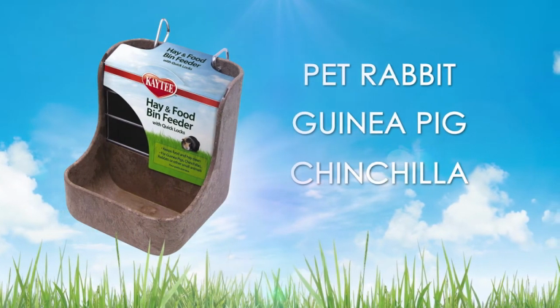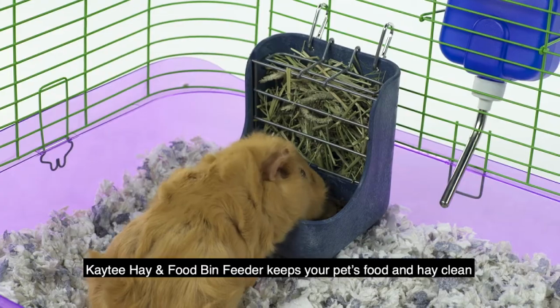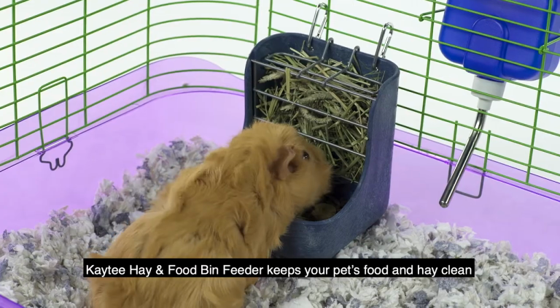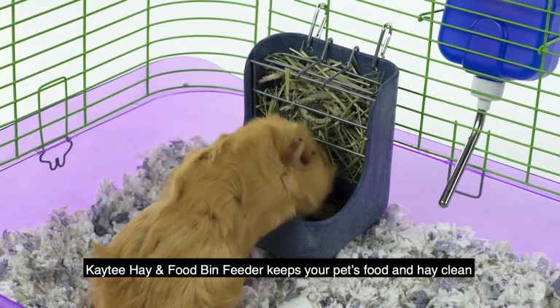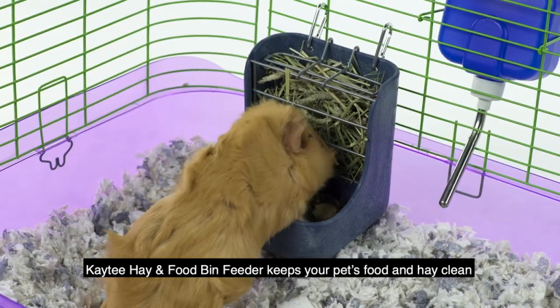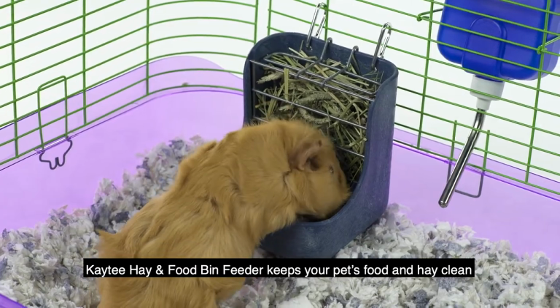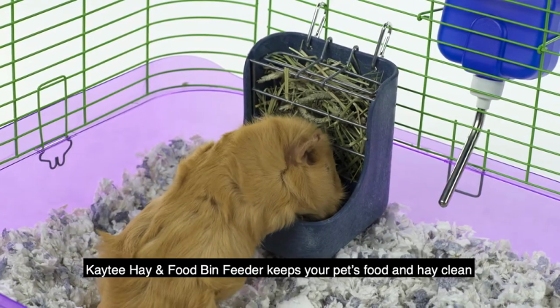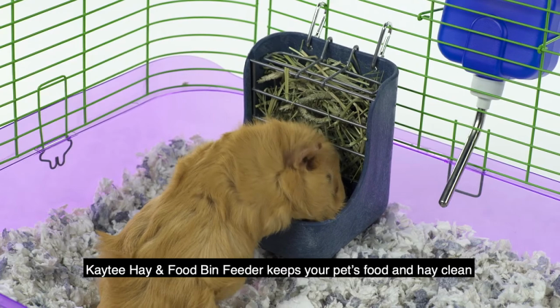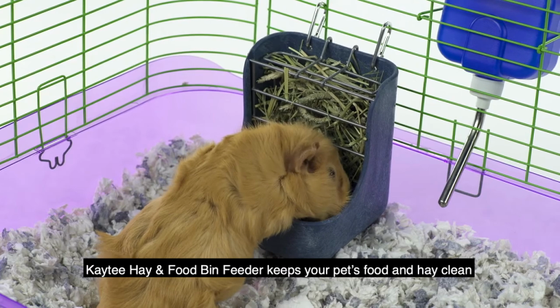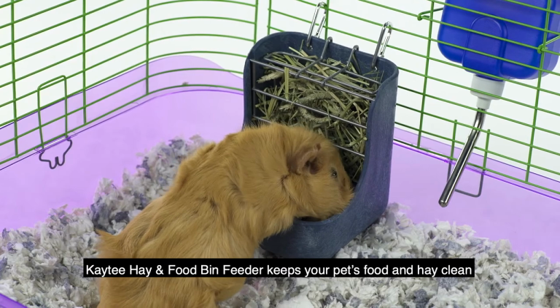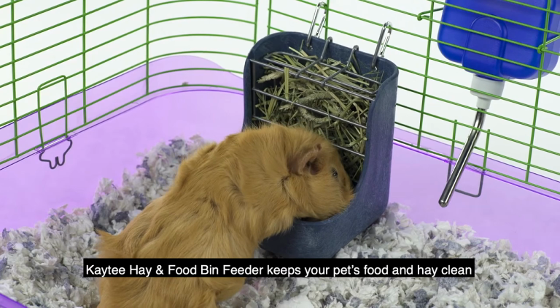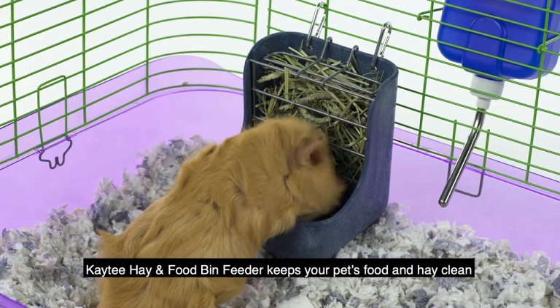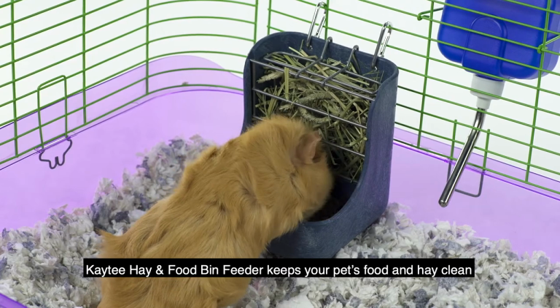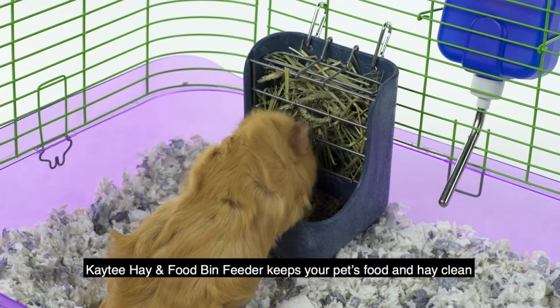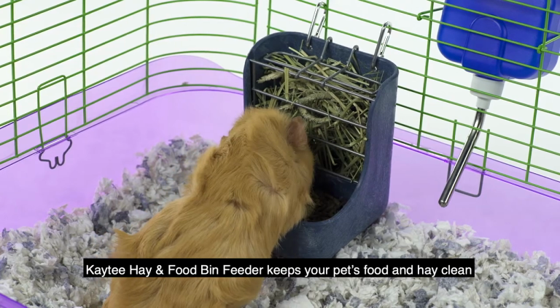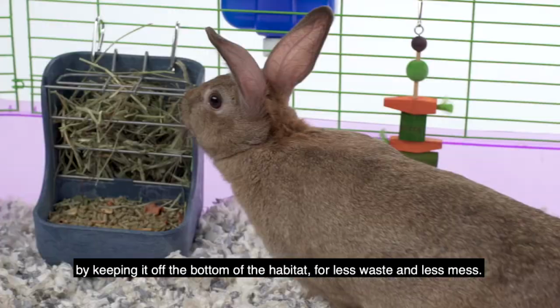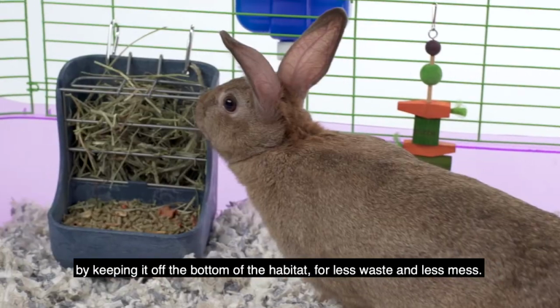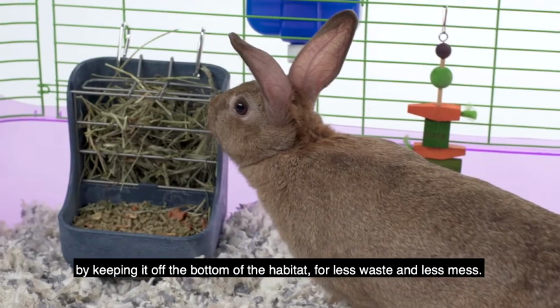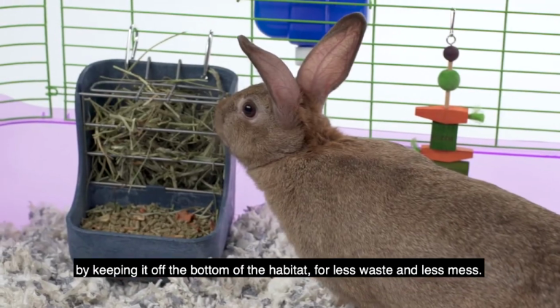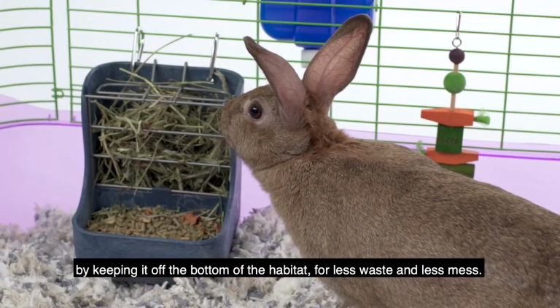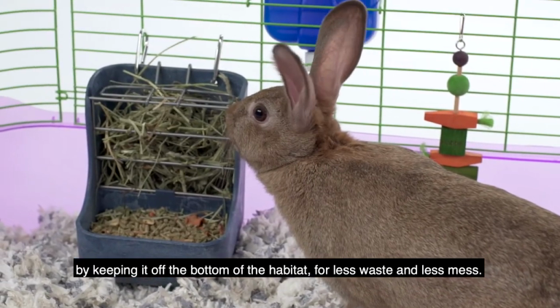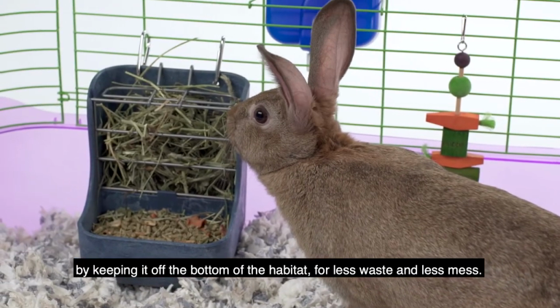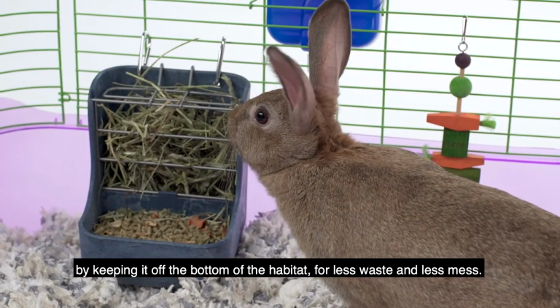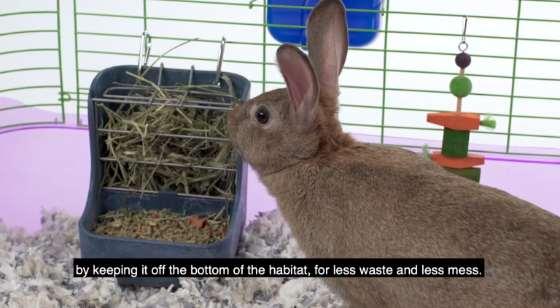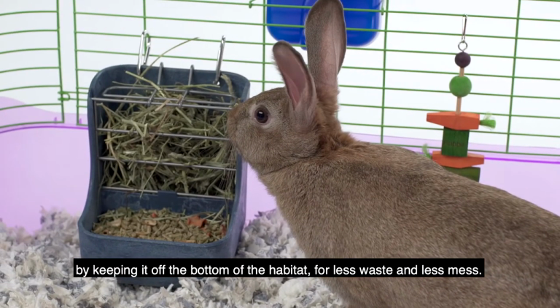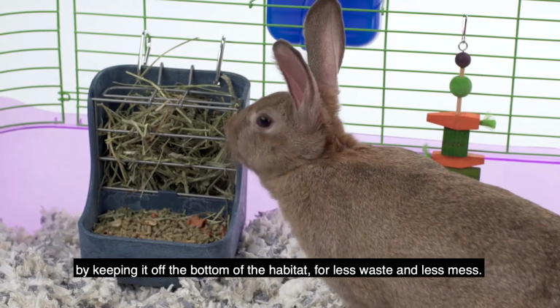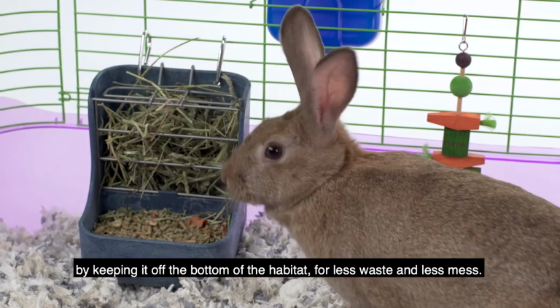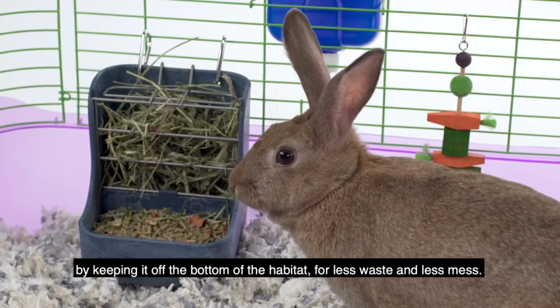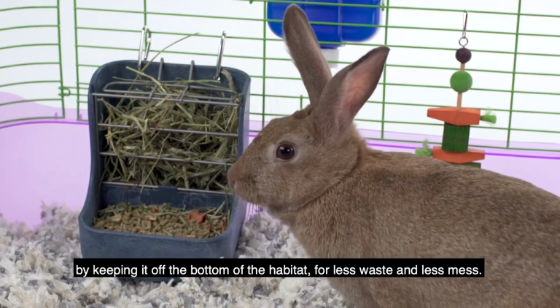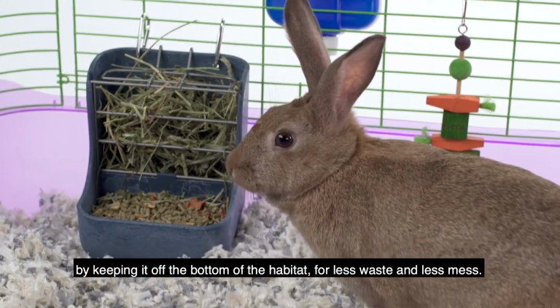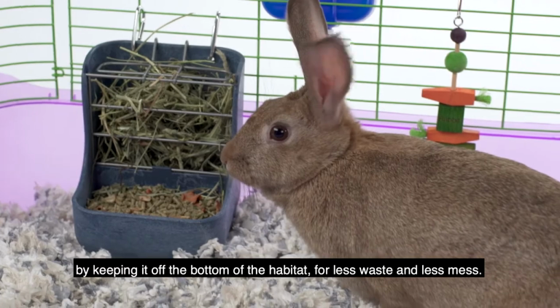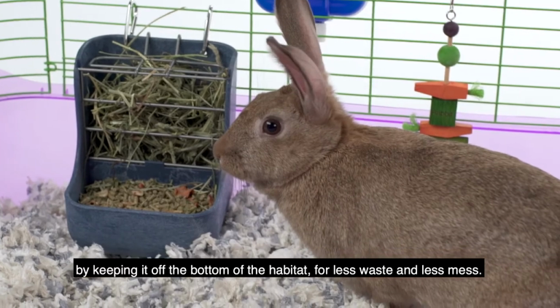The KT Hay & Food Bin Feeder keeps your pet's food and hay clean by keeping it off the bottom of the habitat, for less waste and less mess.